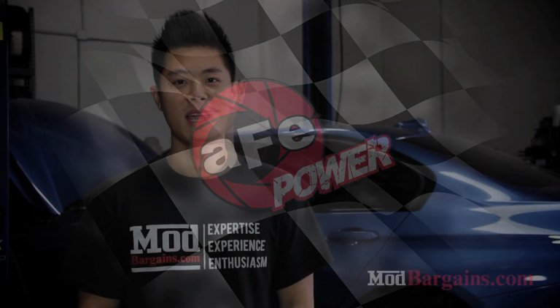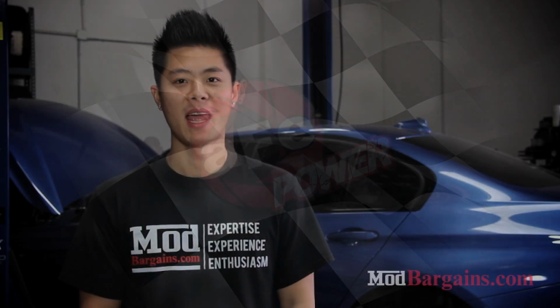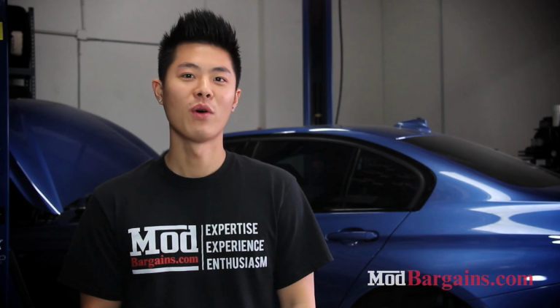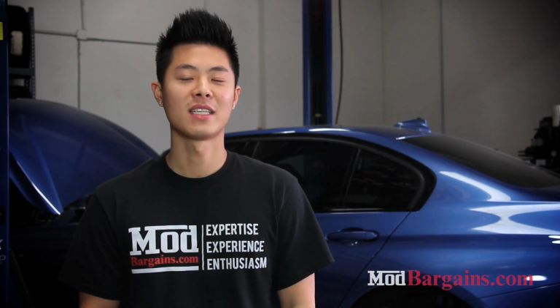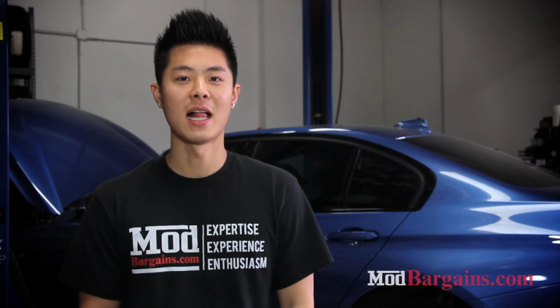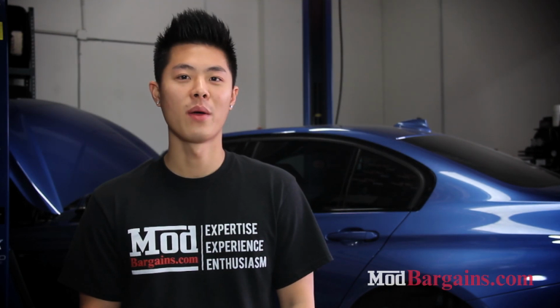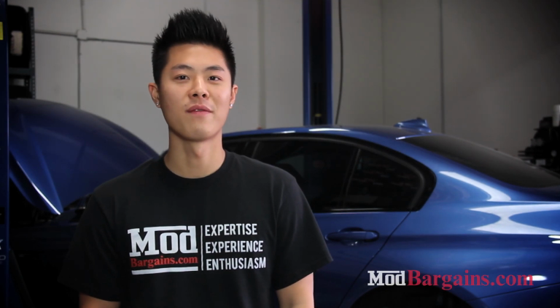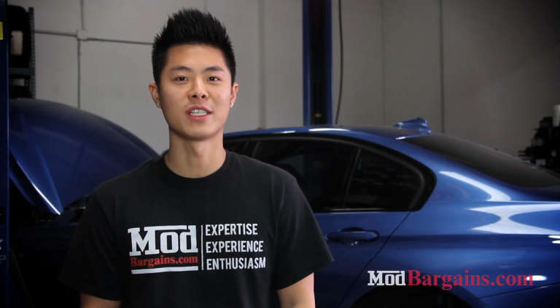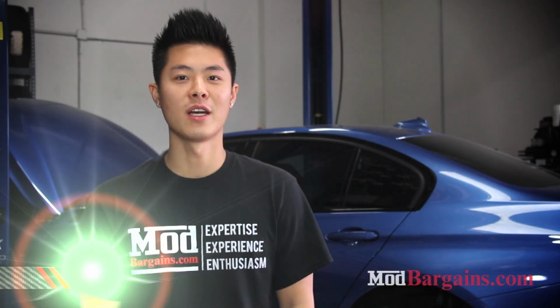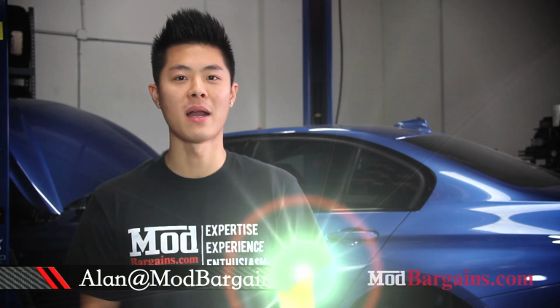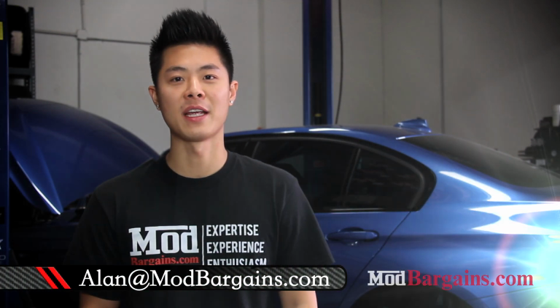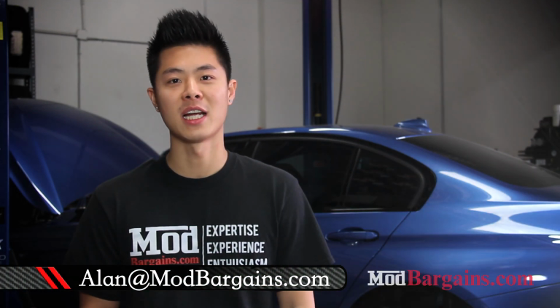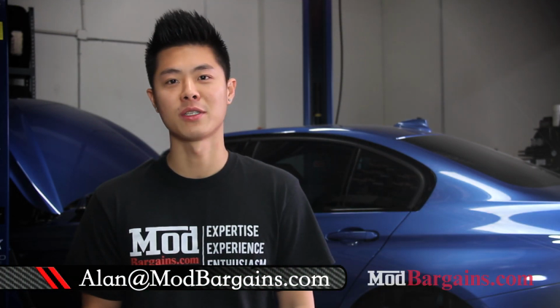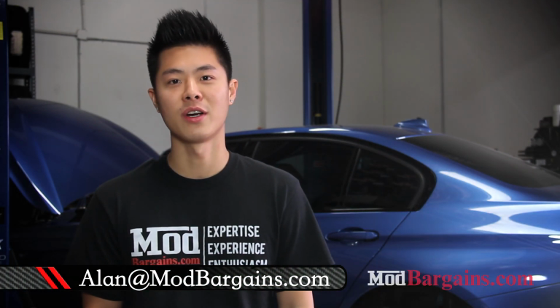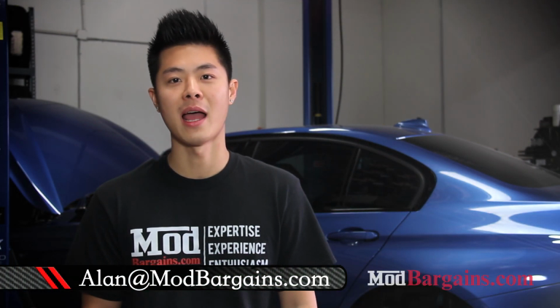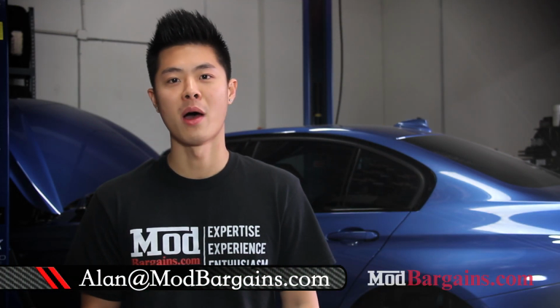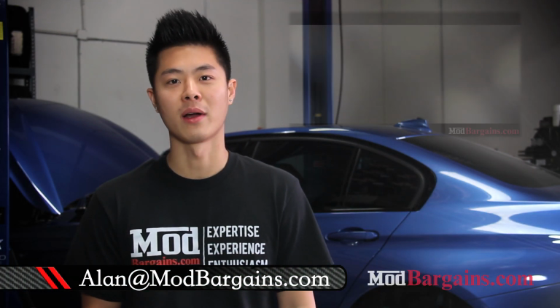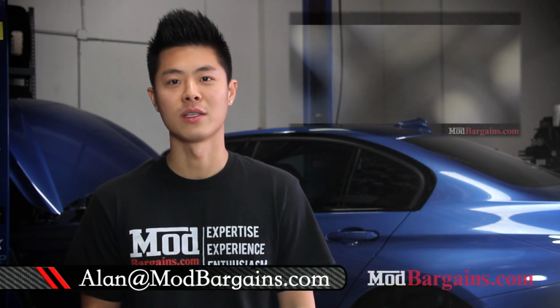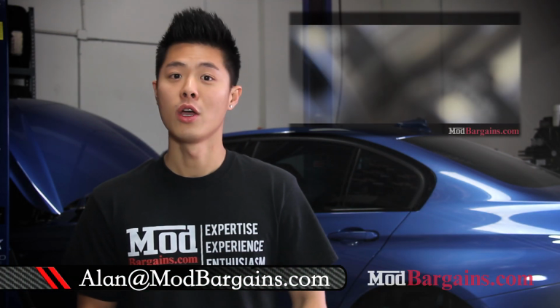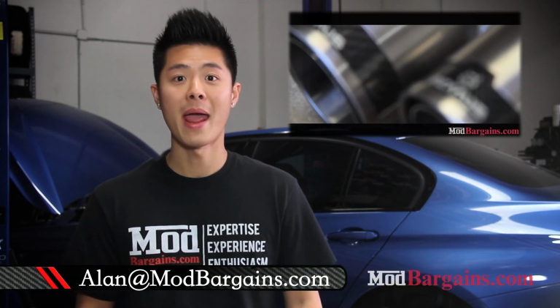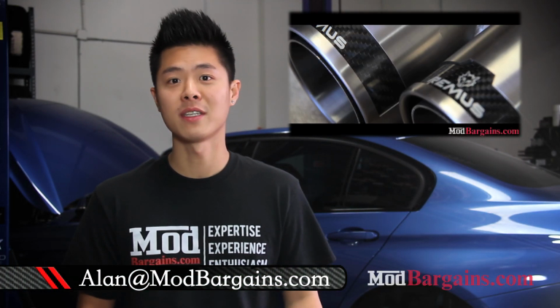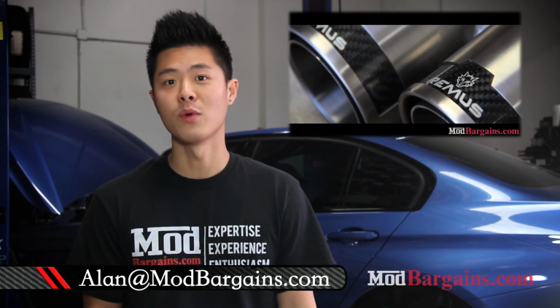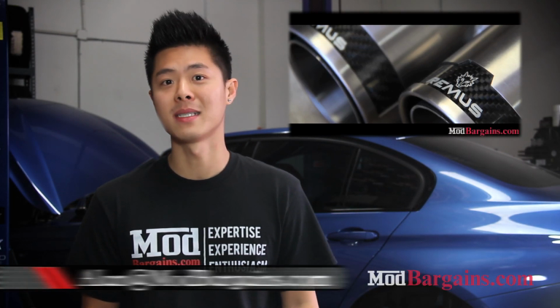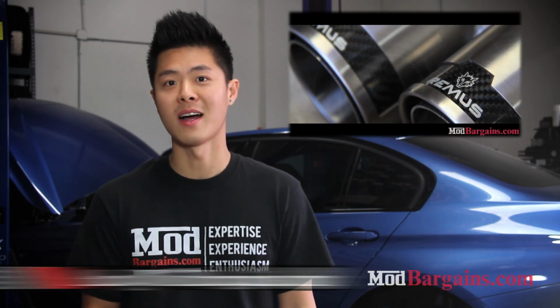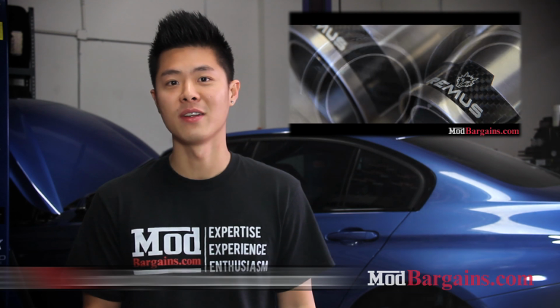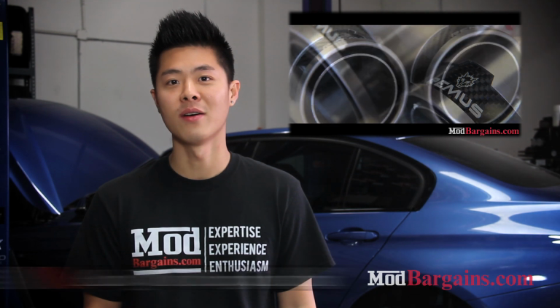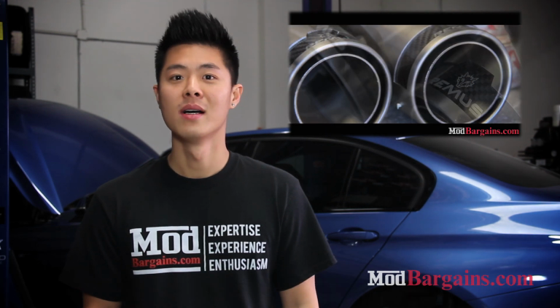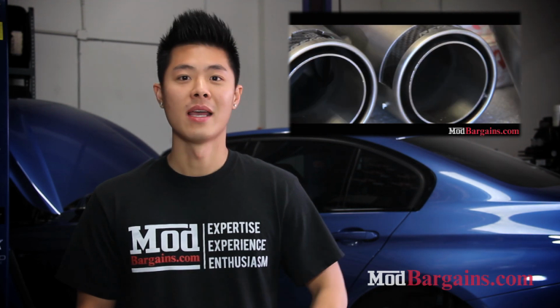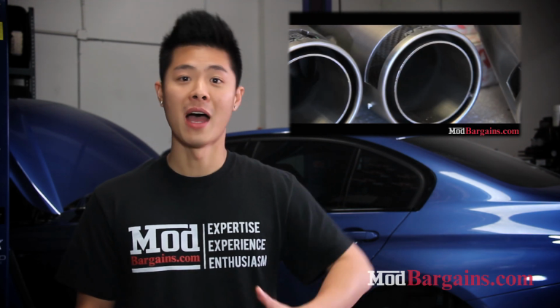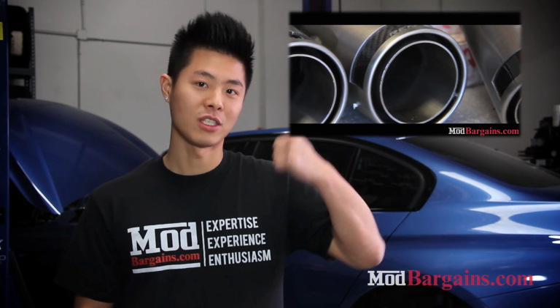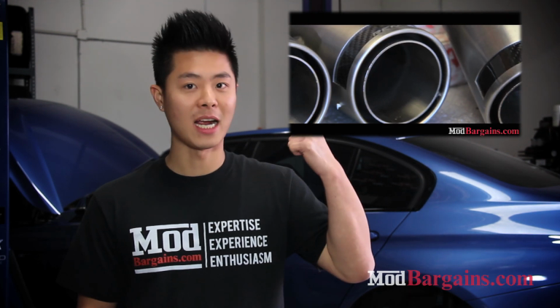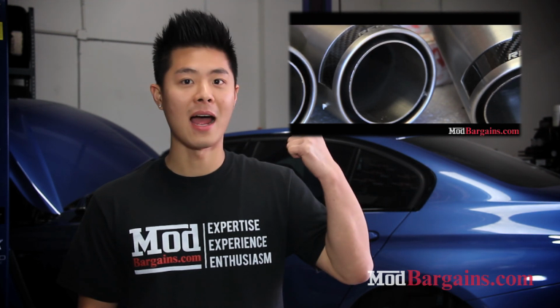Hey everyone, this is Alan Wei, one of your senior modification experts here at Mod Bargains. You may have seen the Remus exhaust video — if not, check it out.